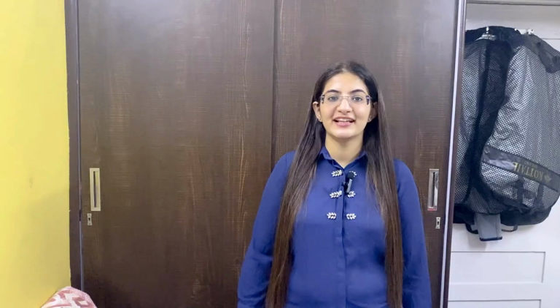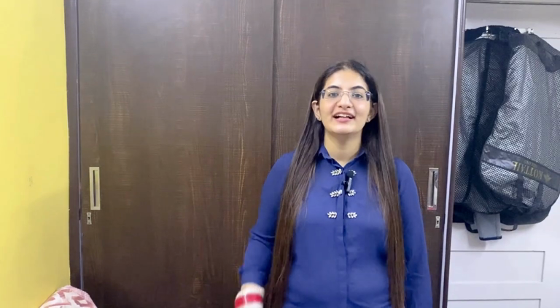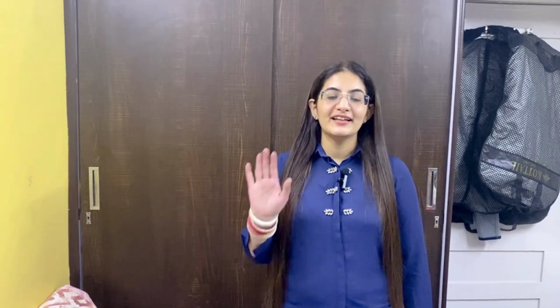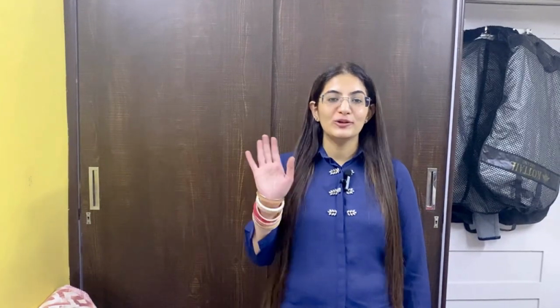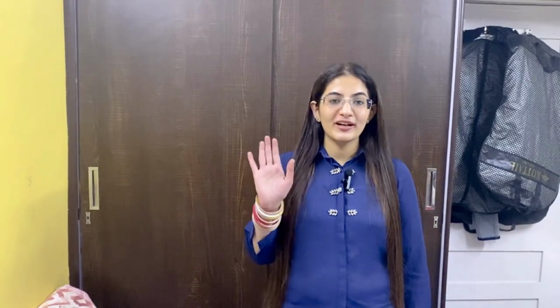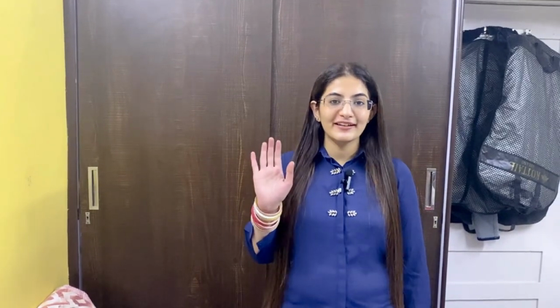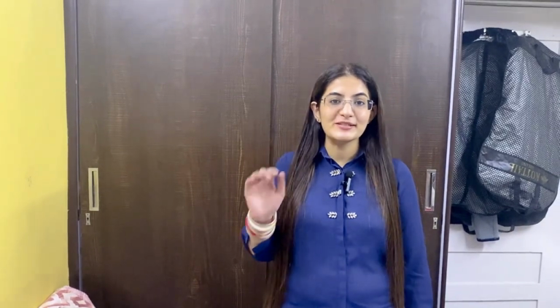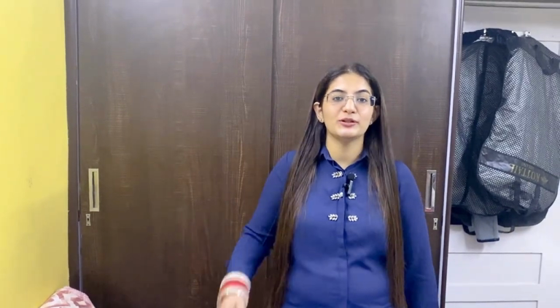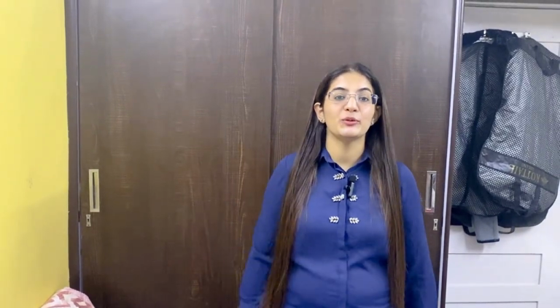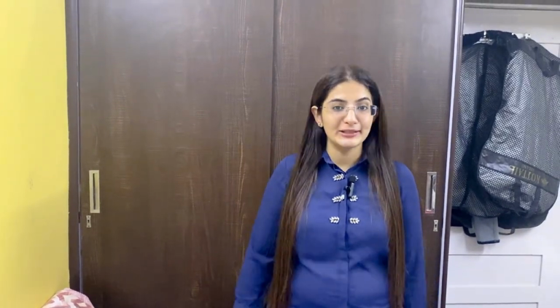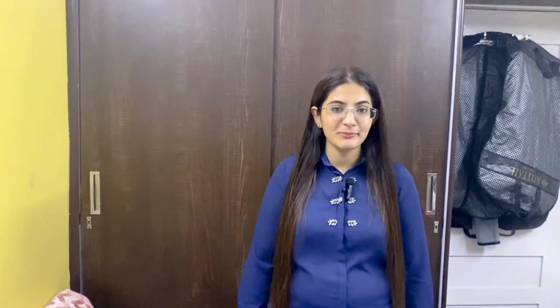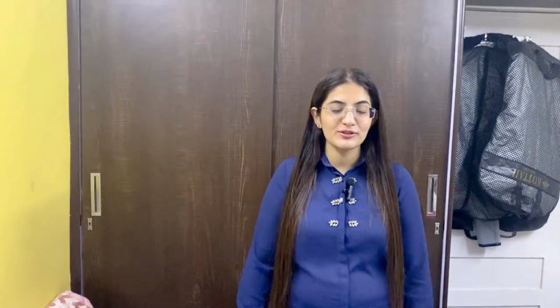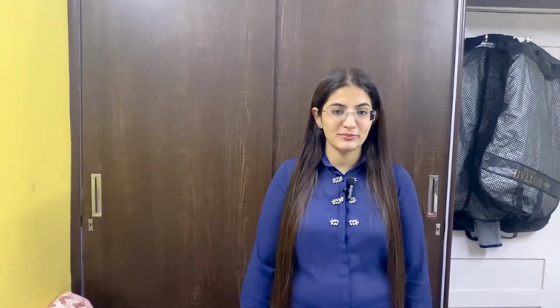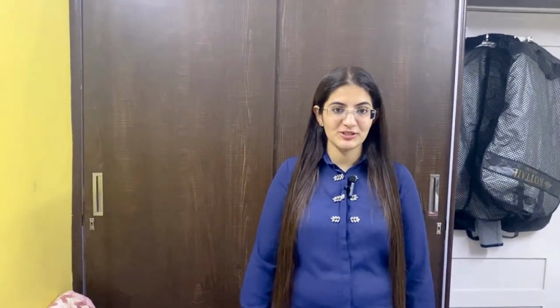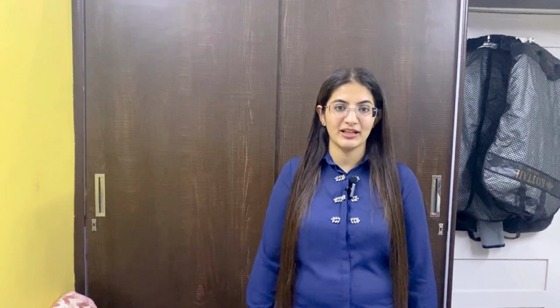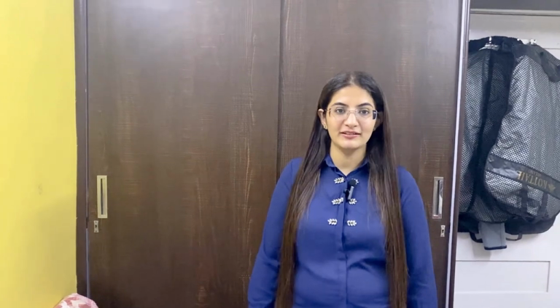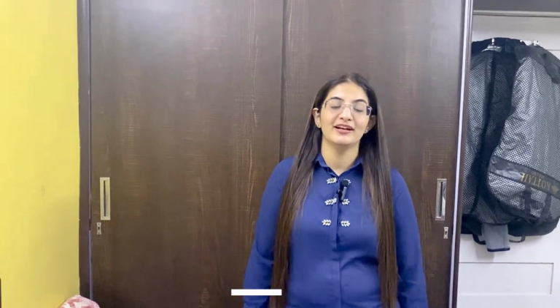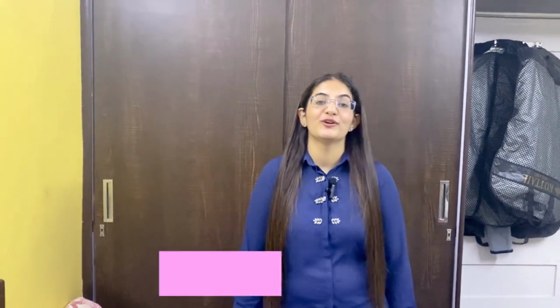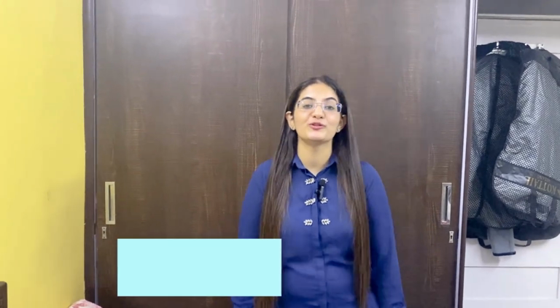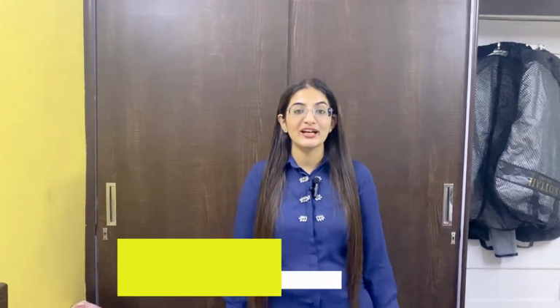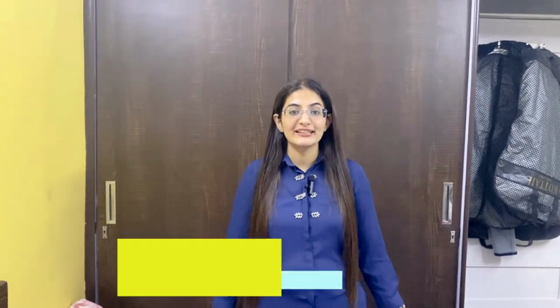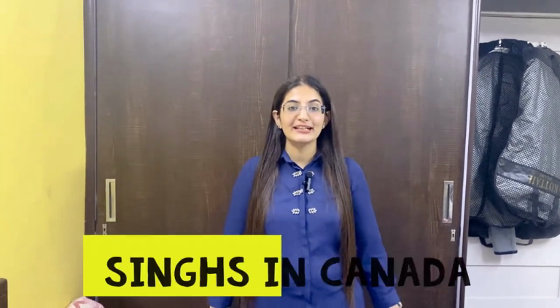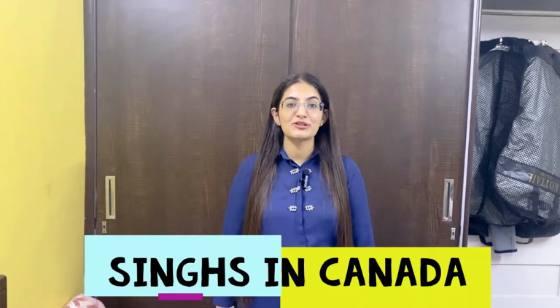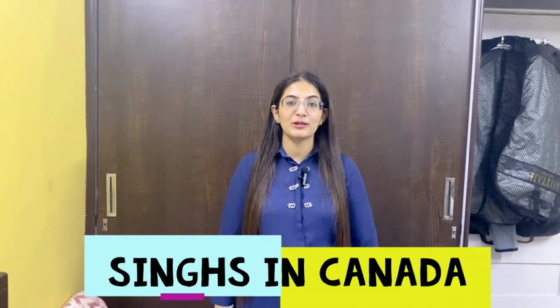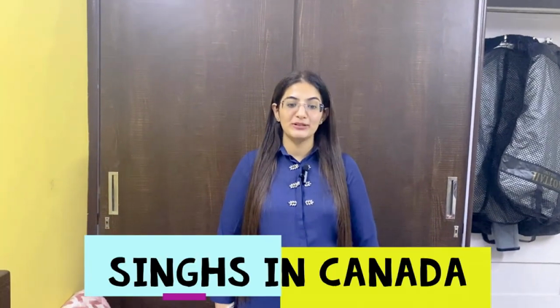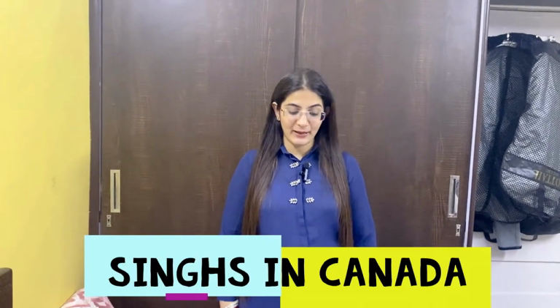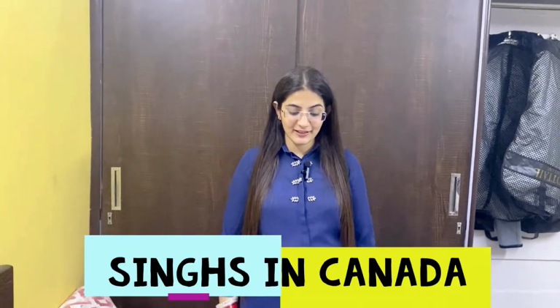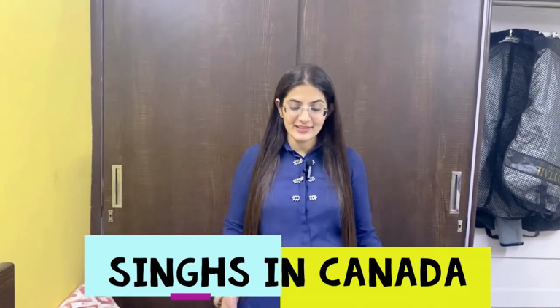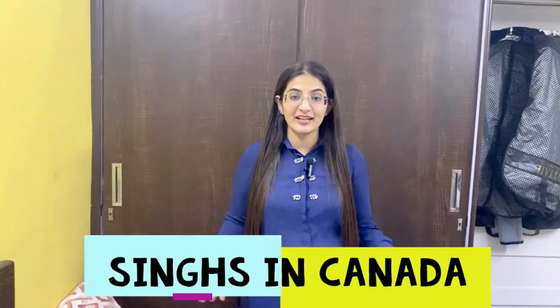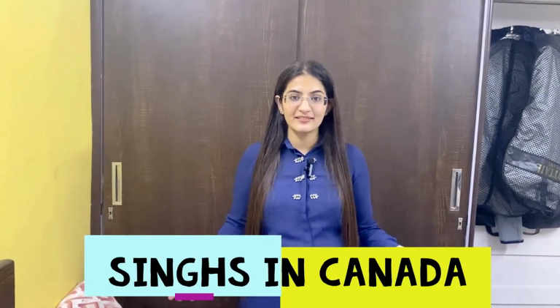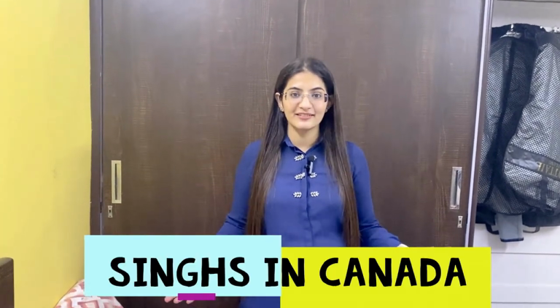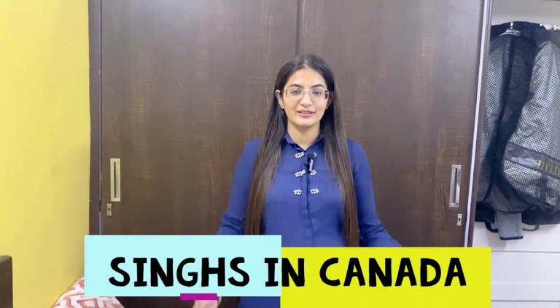Hello guys, welcome back to my channel. So finally, I am starting my packing today.